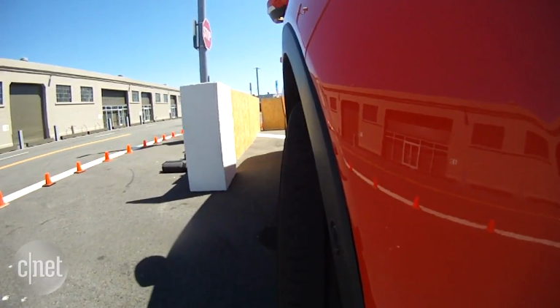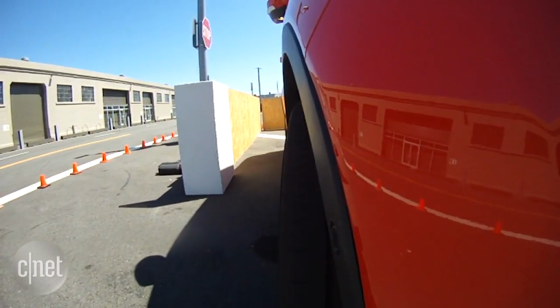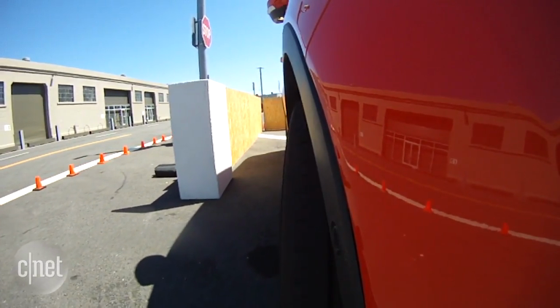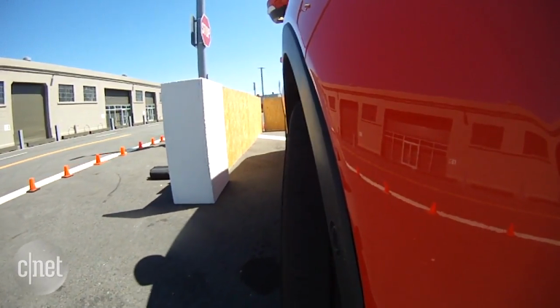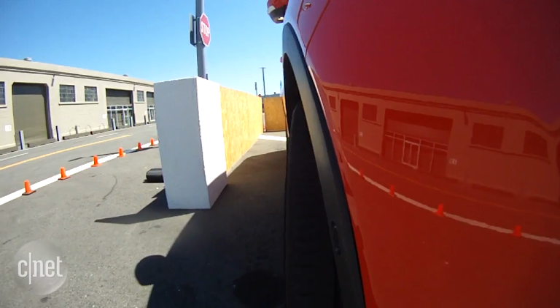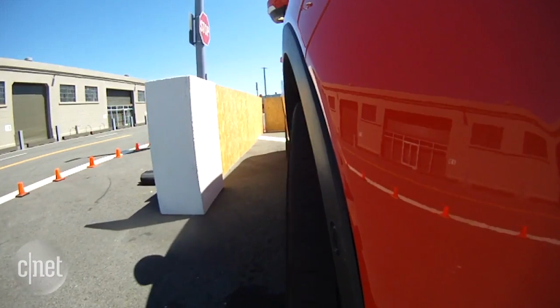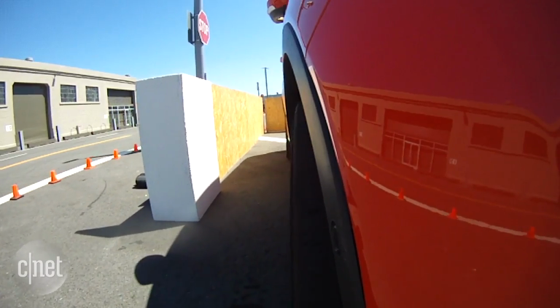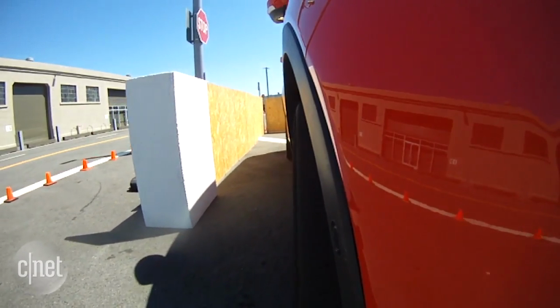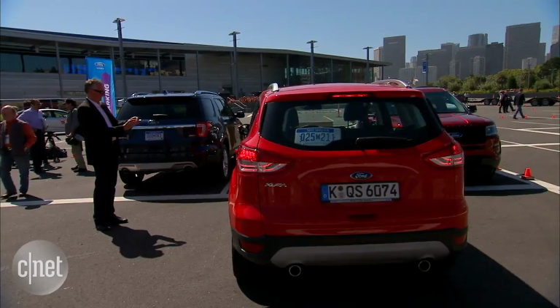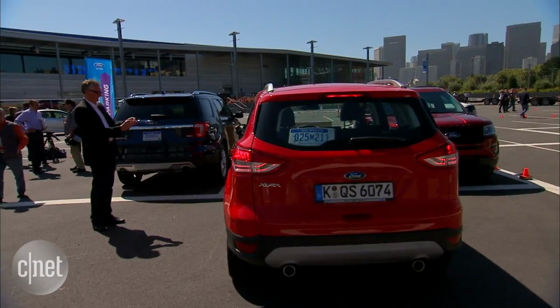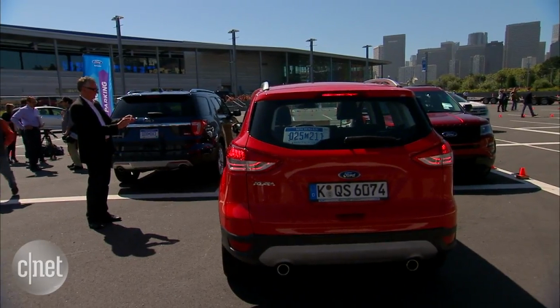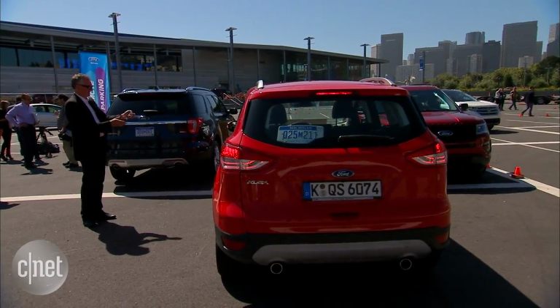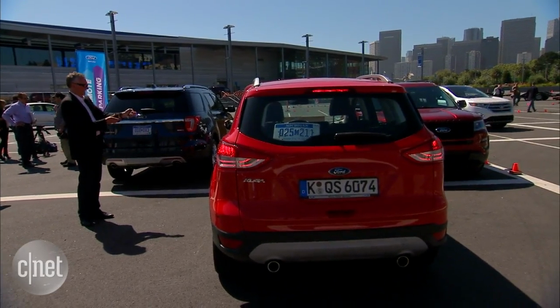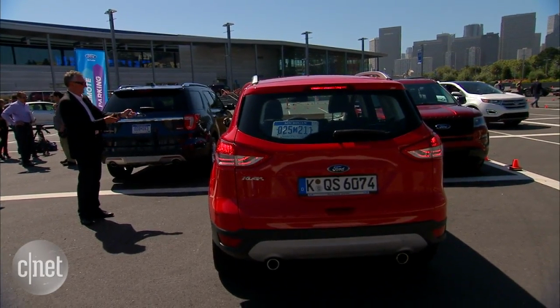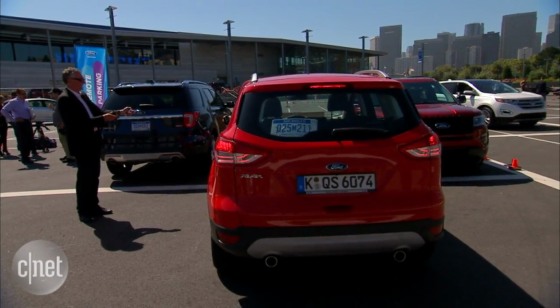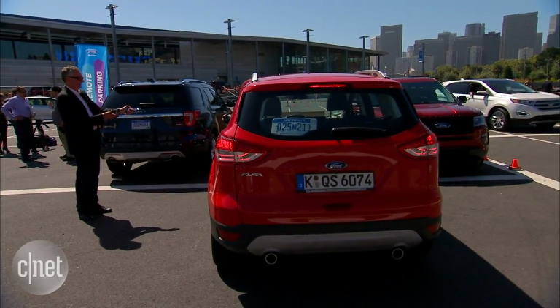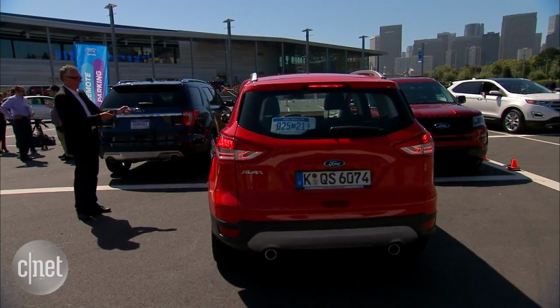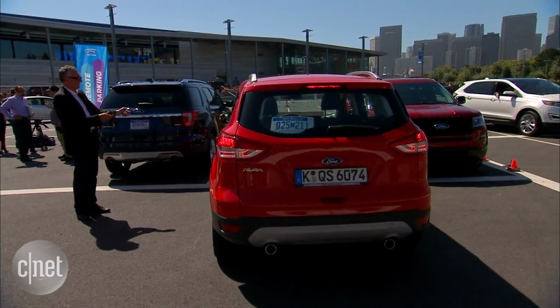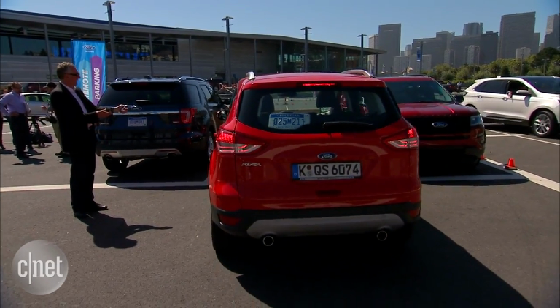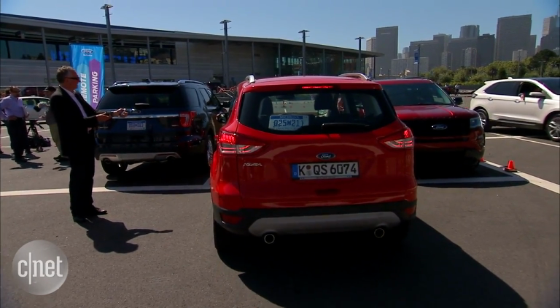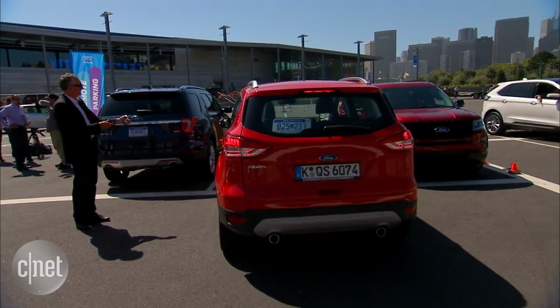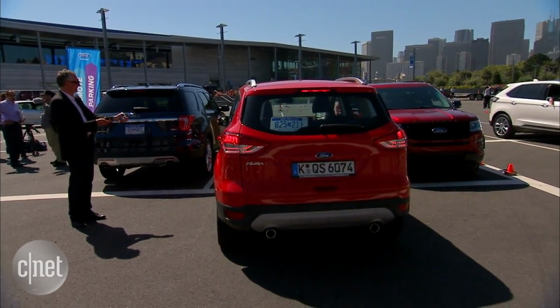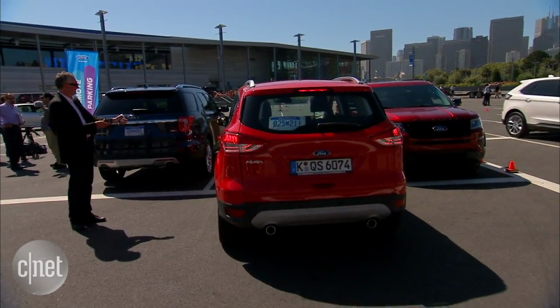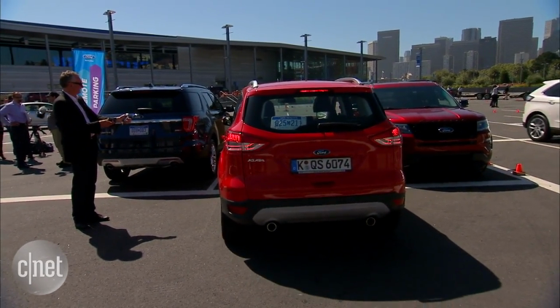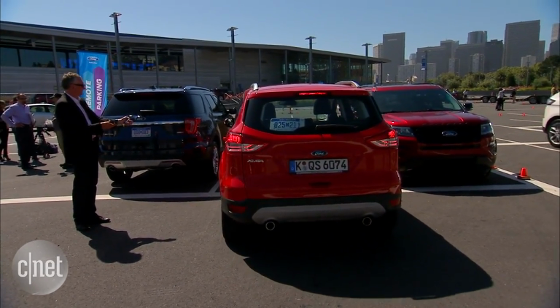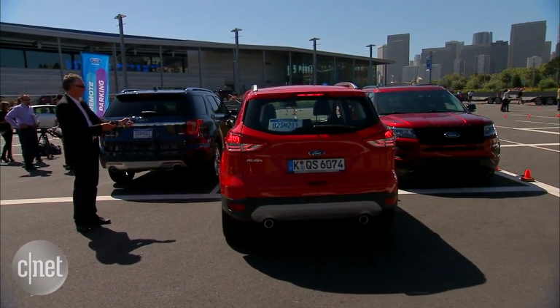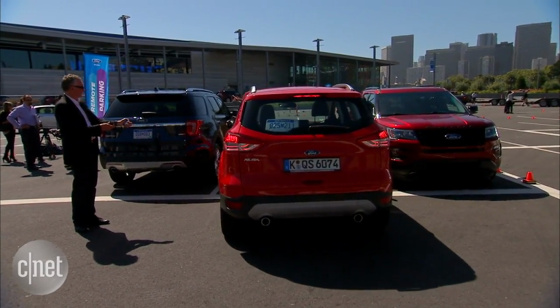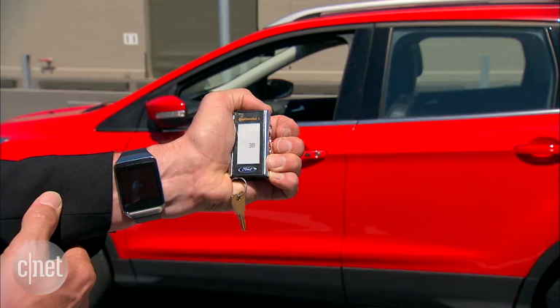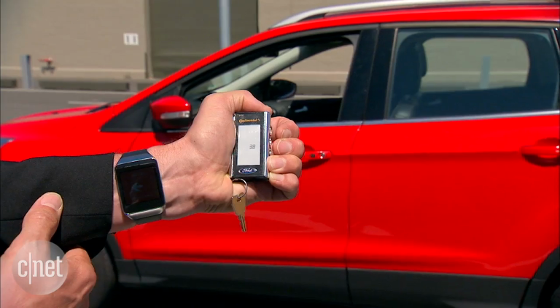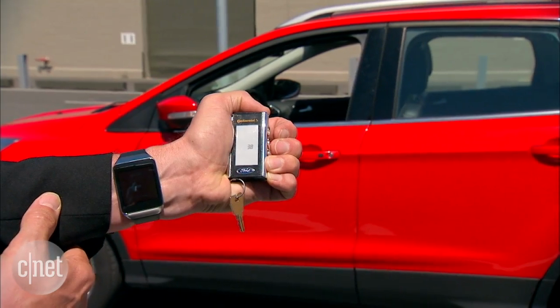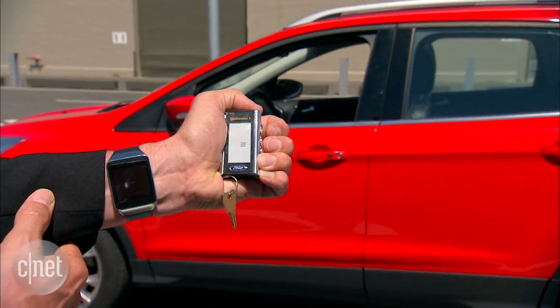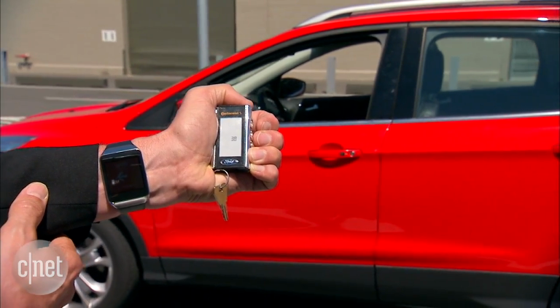Now with this car, you can get out before it goes into the parking space, hold down a switch on a key fob, and the car will put itself in the parking space.